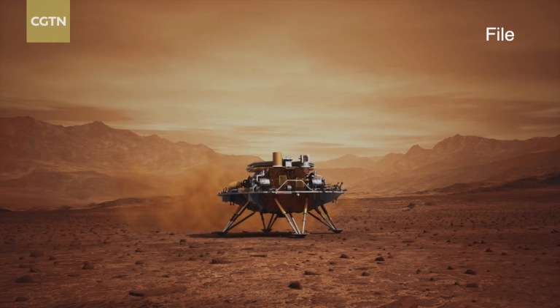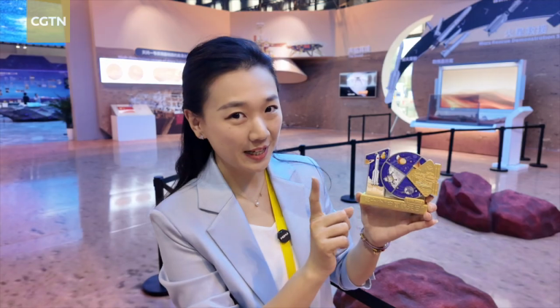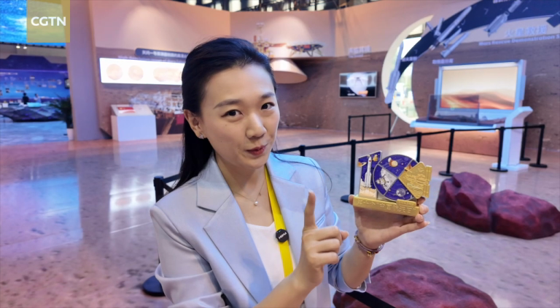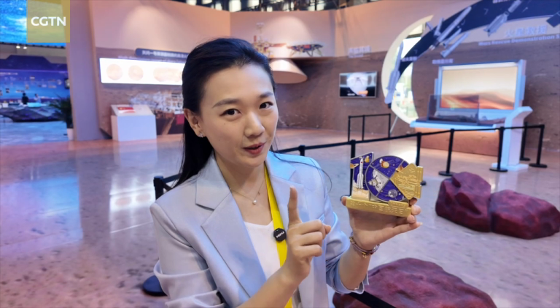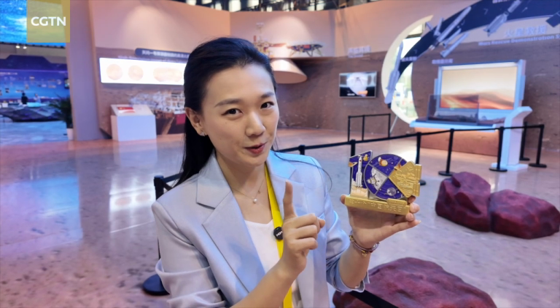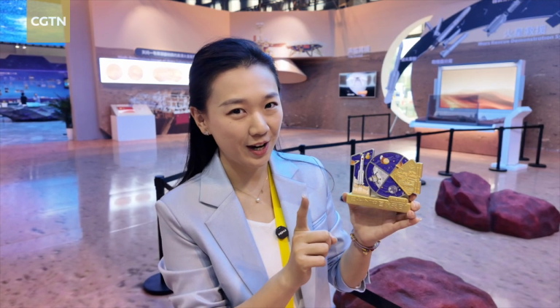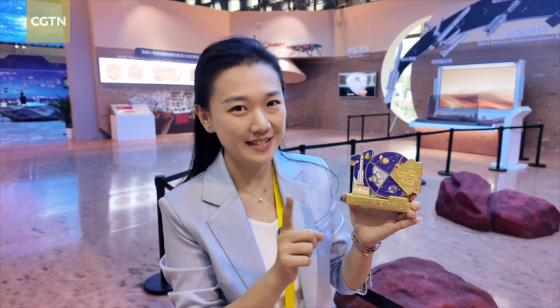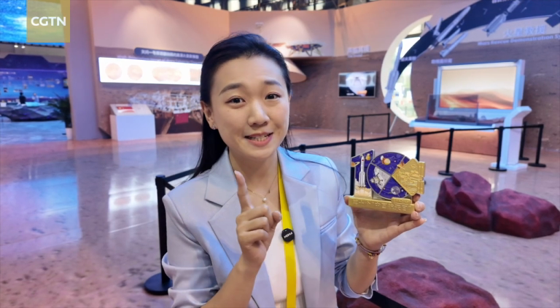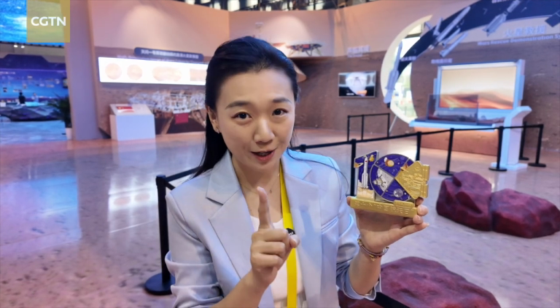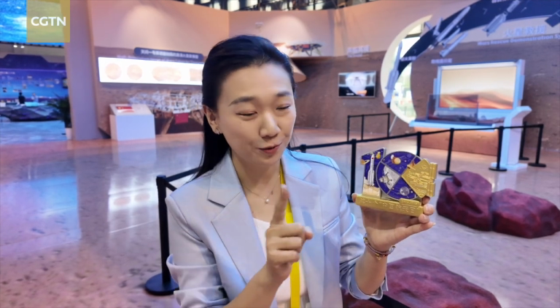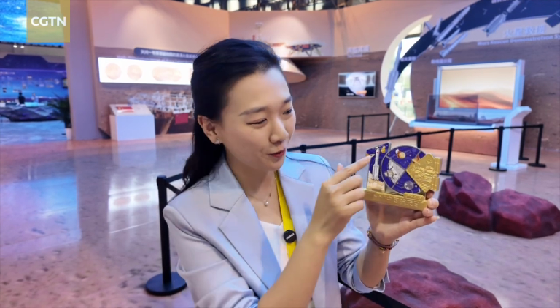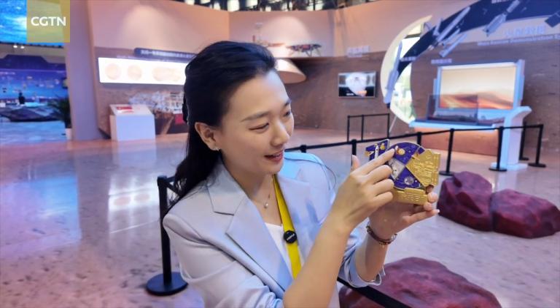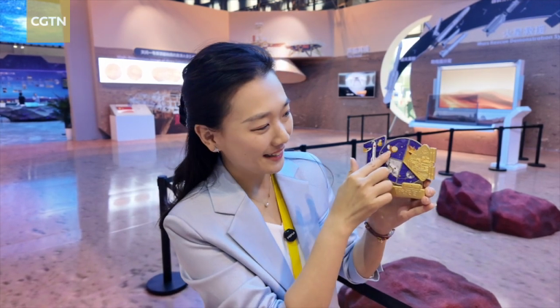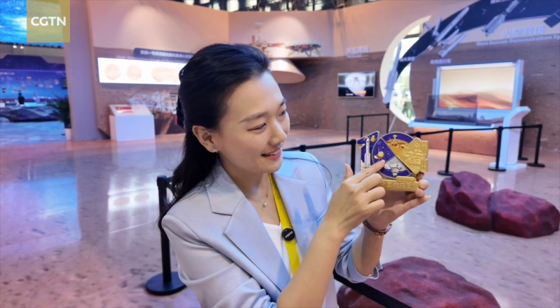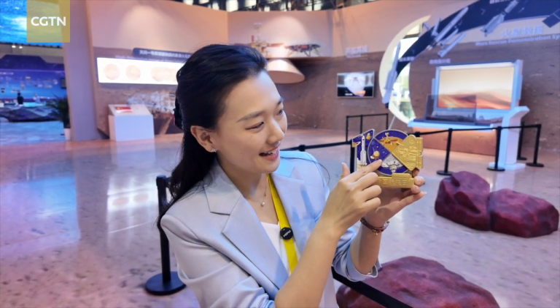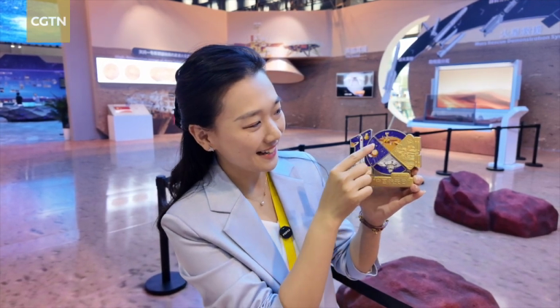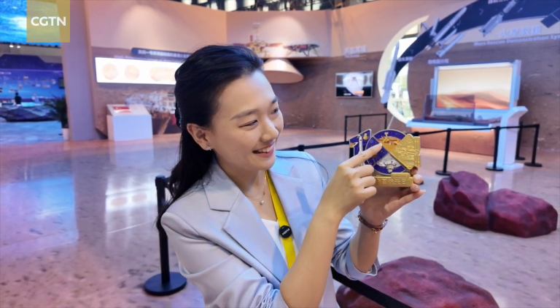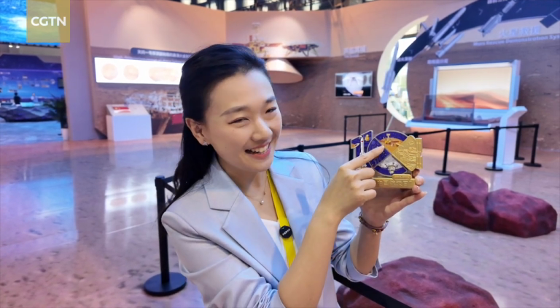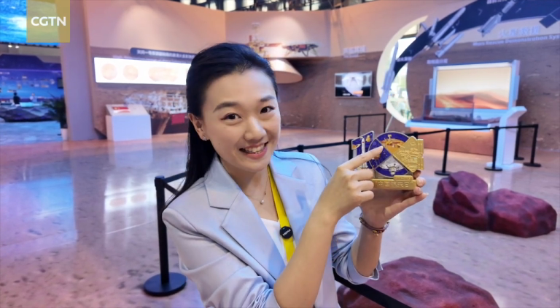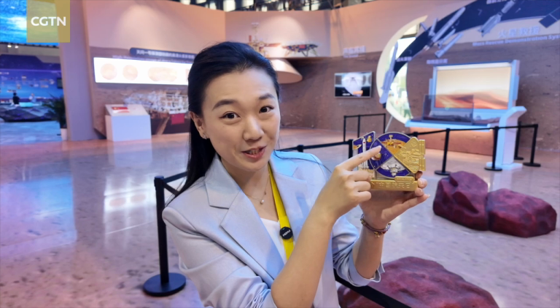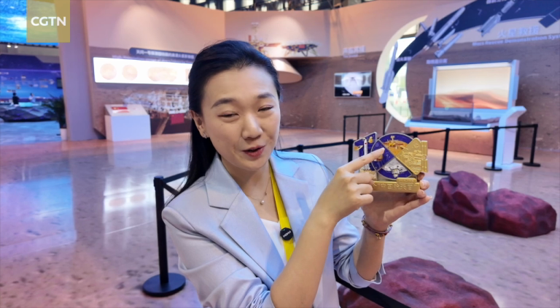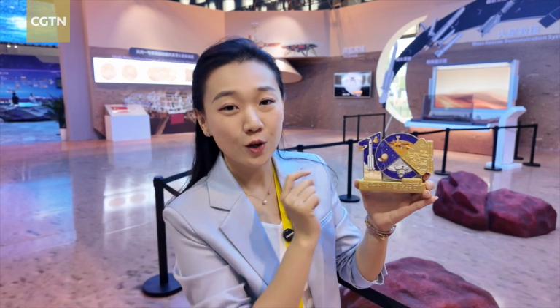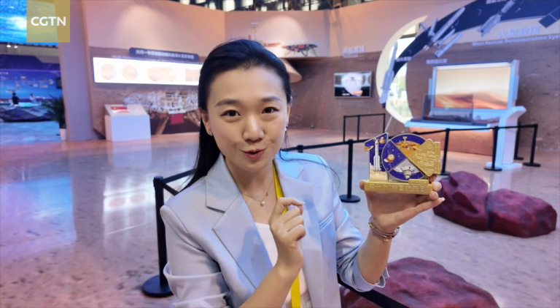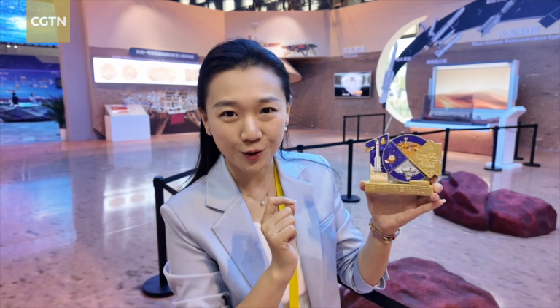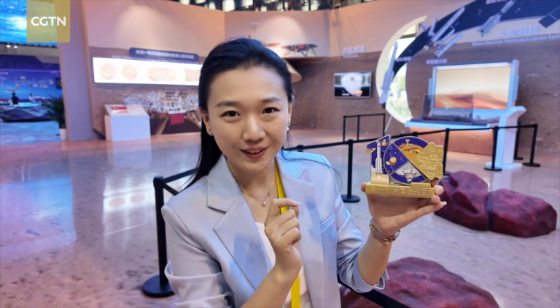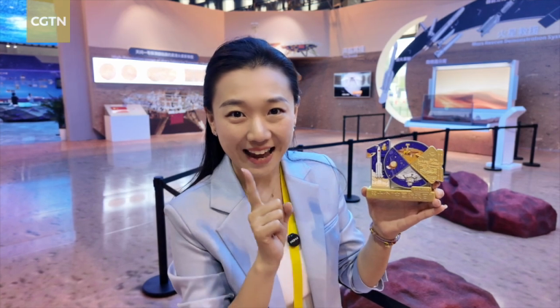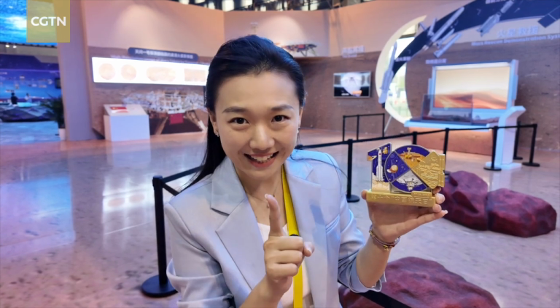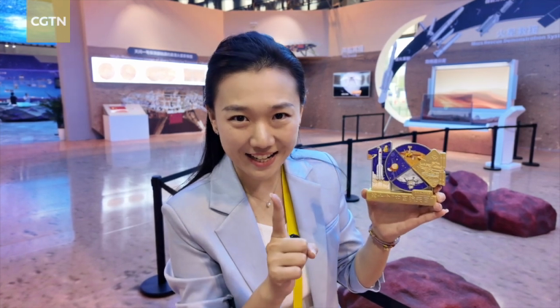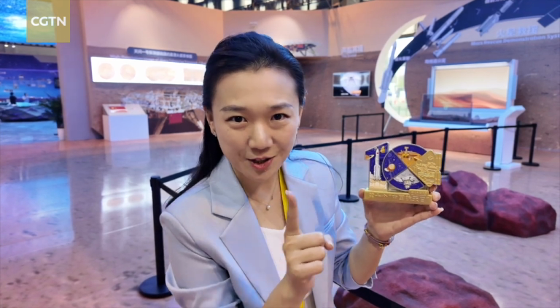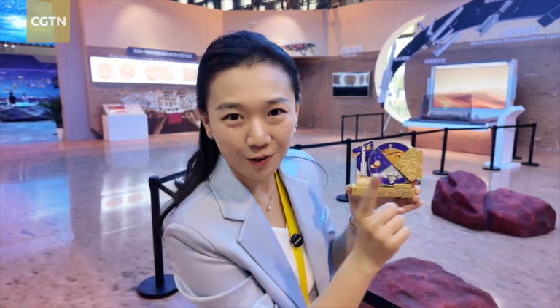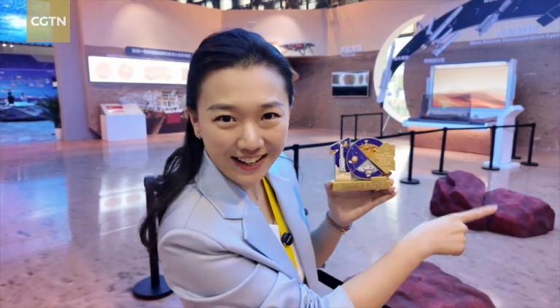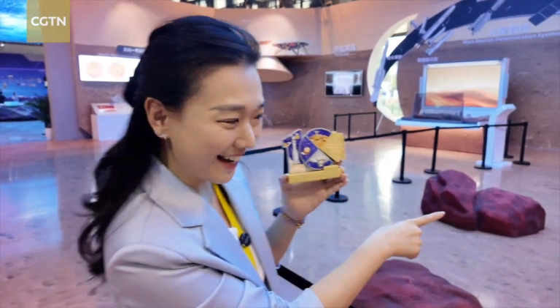Tianwen-1 also carried a special rover. It is called Zhurong and it is right here.